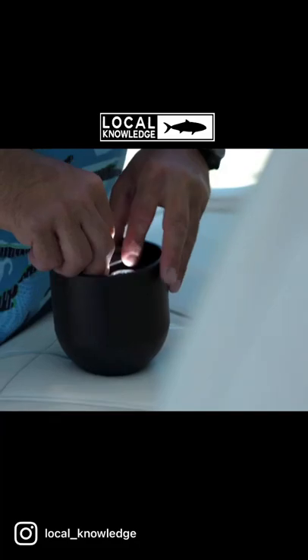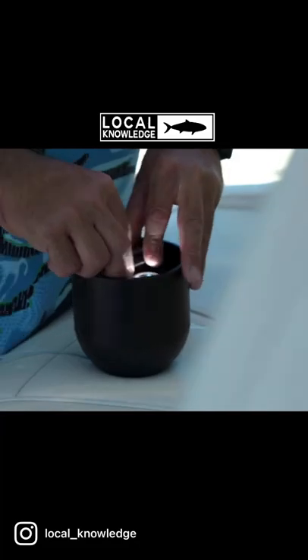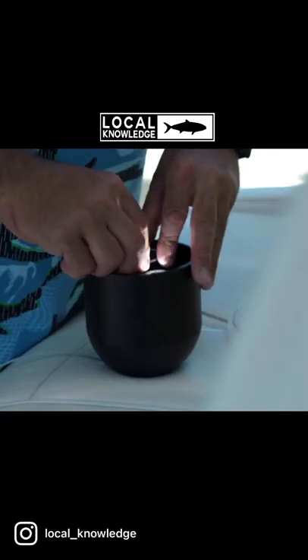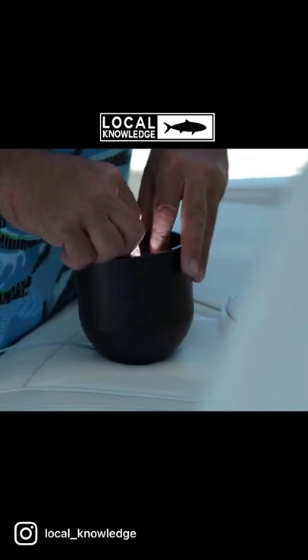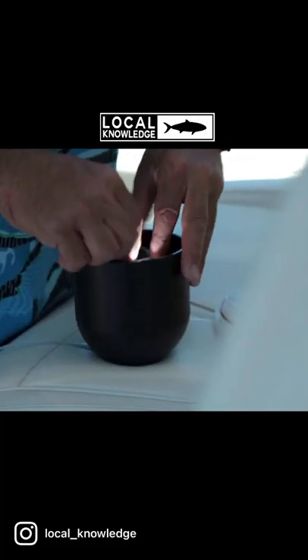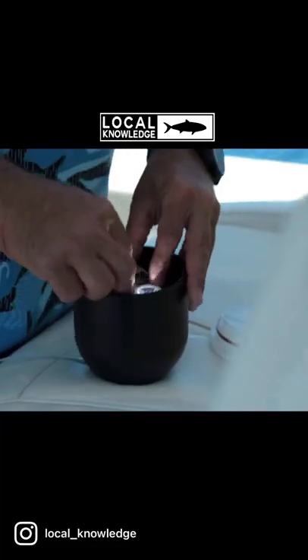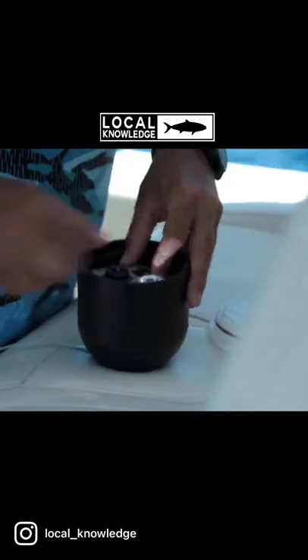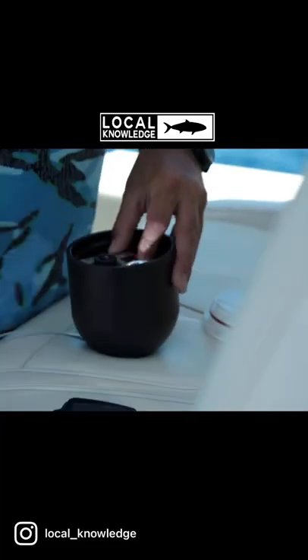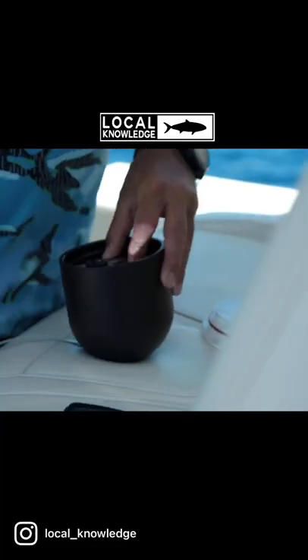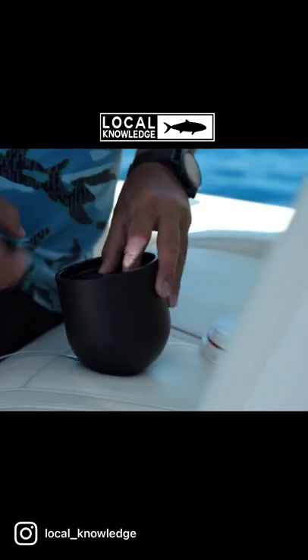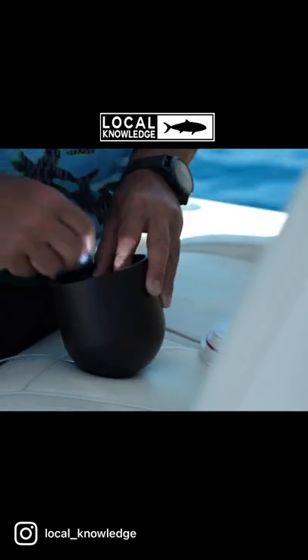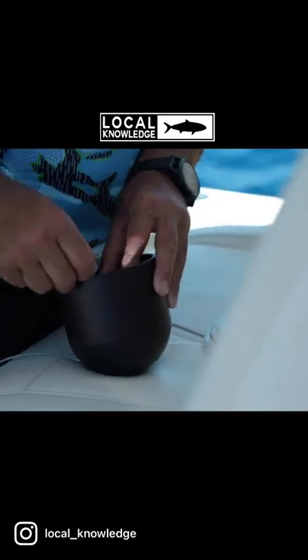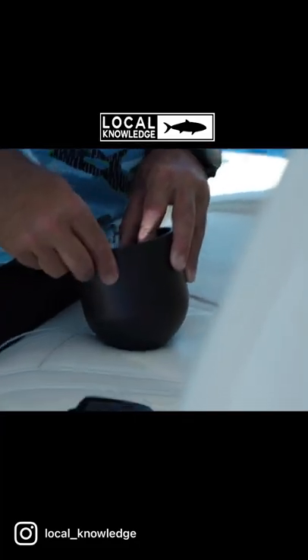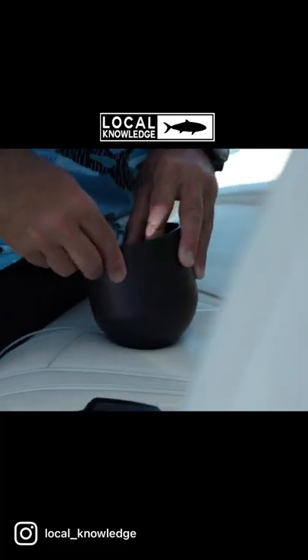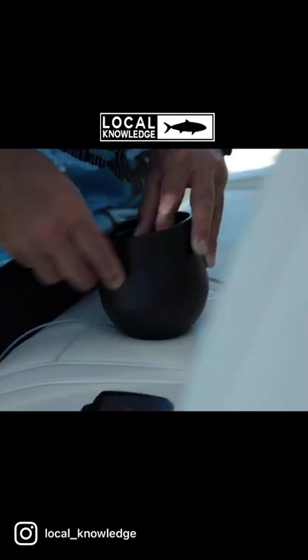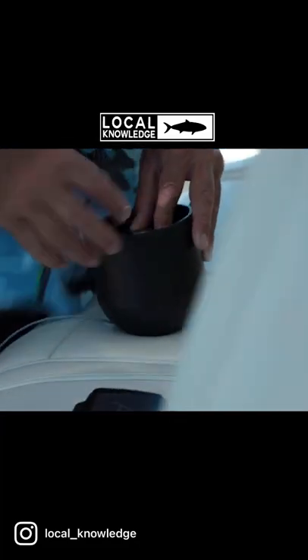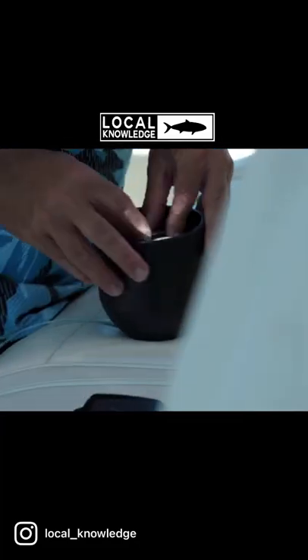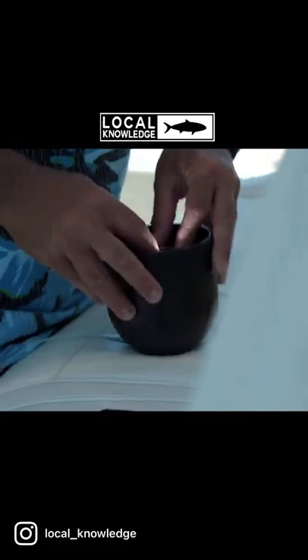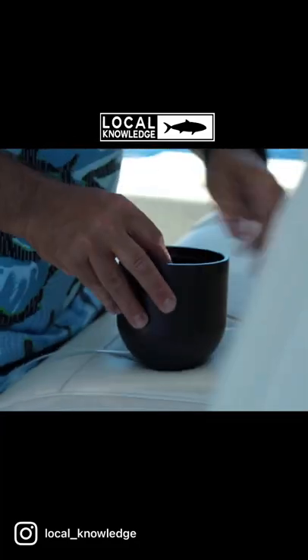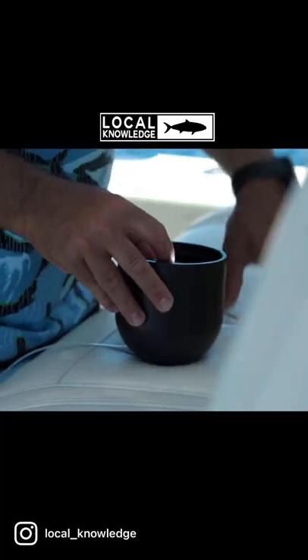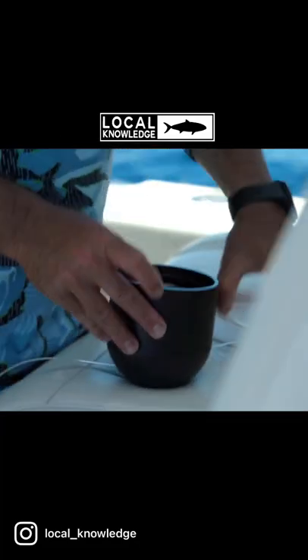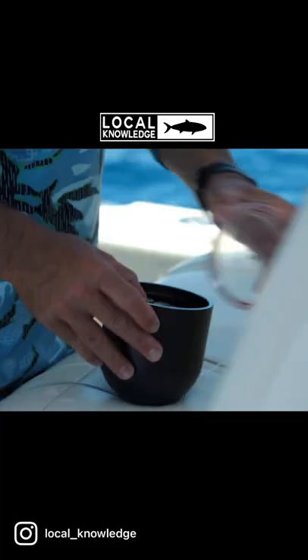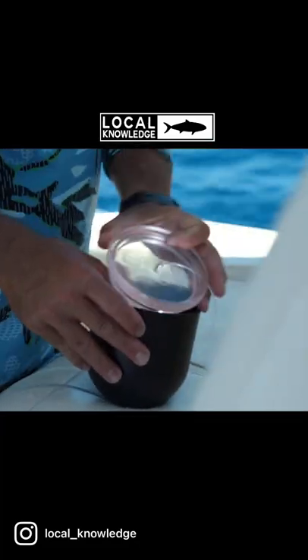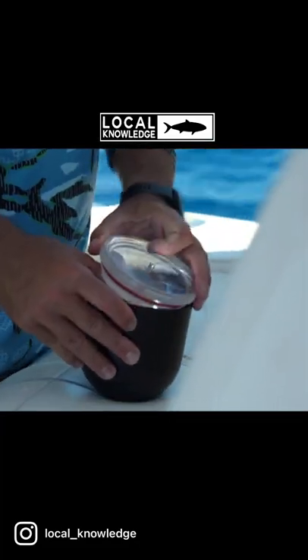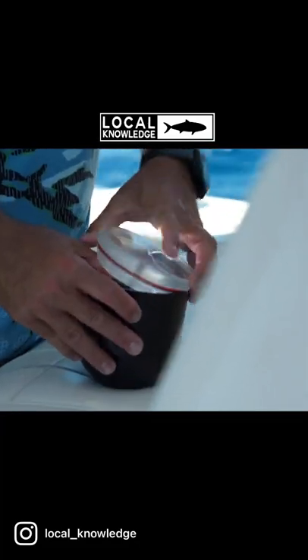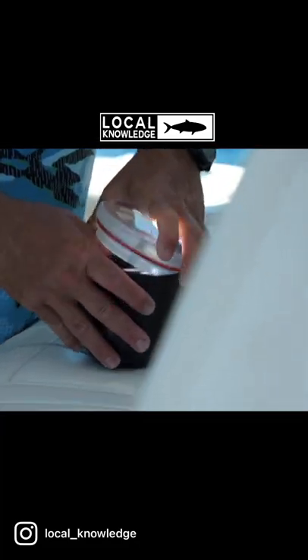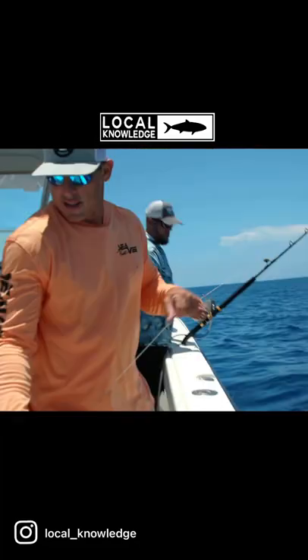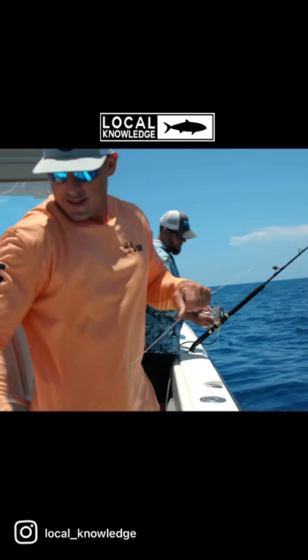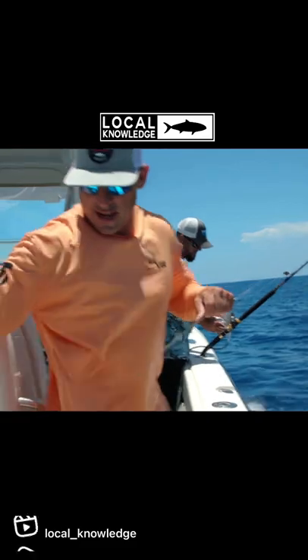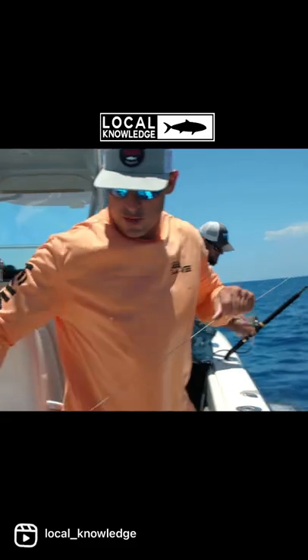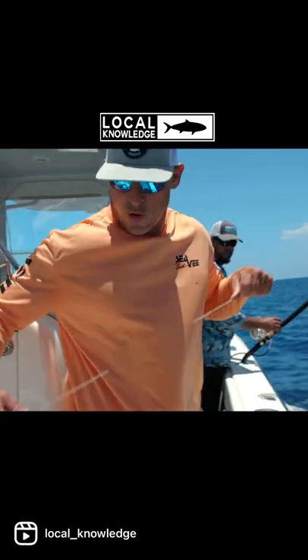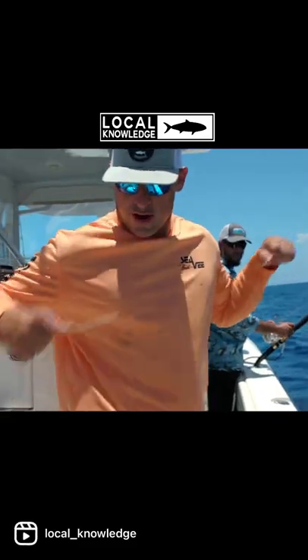I have no idea what I'm fishing — no idea what it is down there. Let's get it in the water.